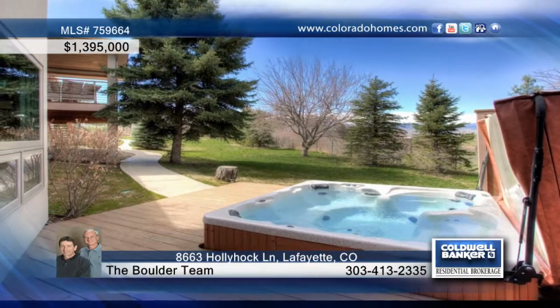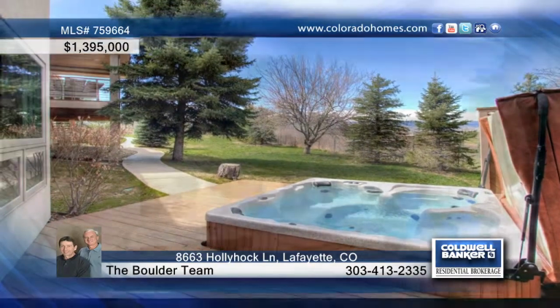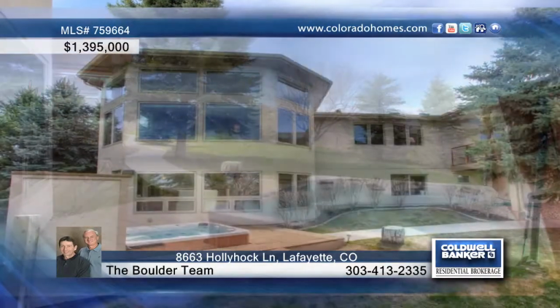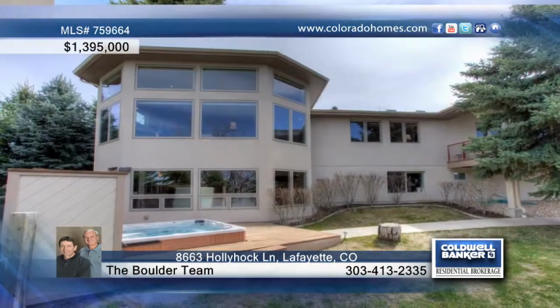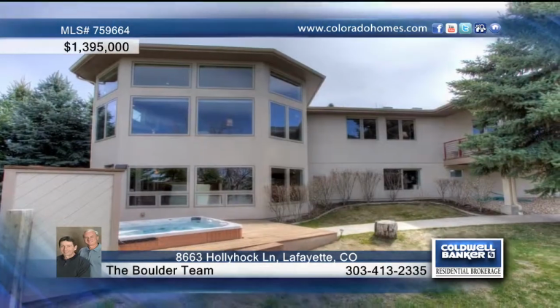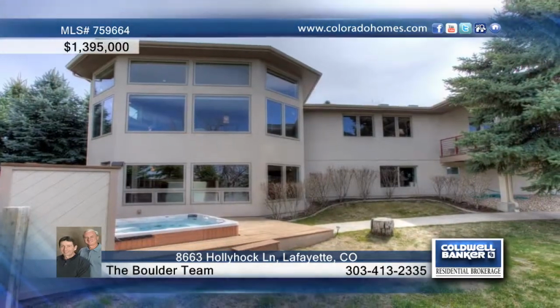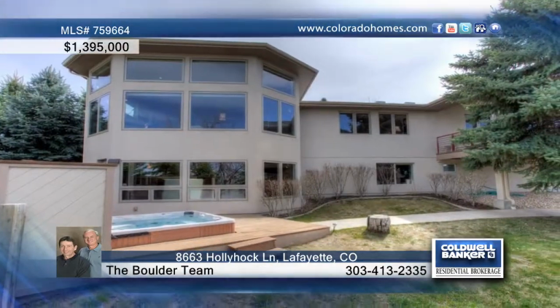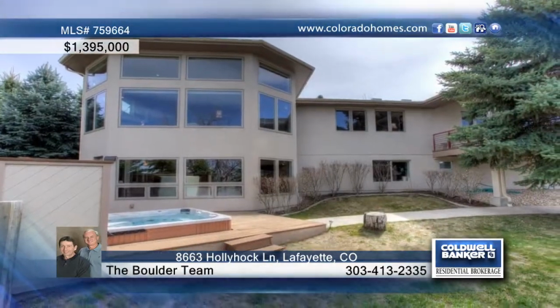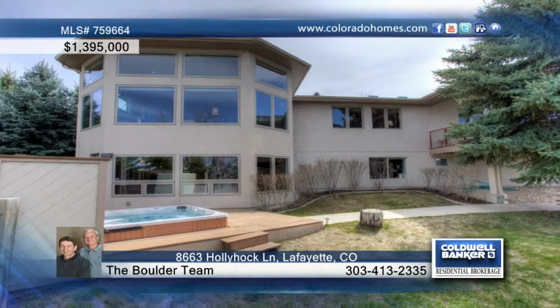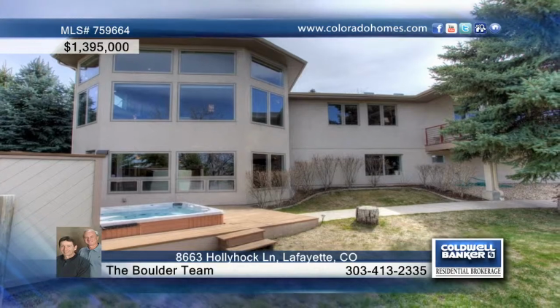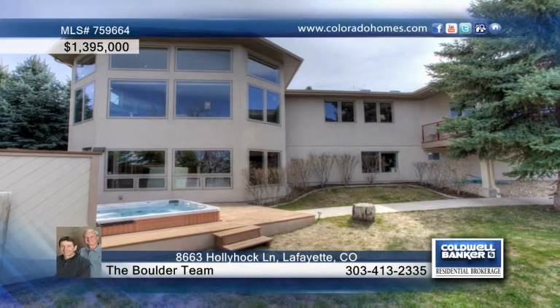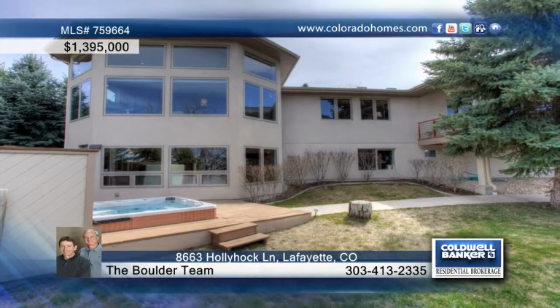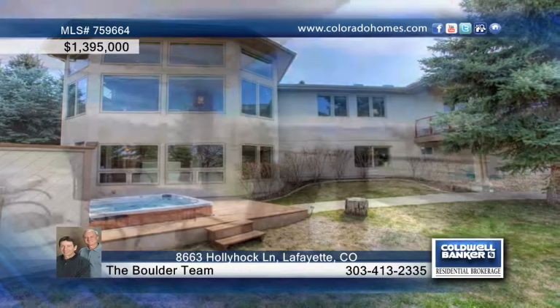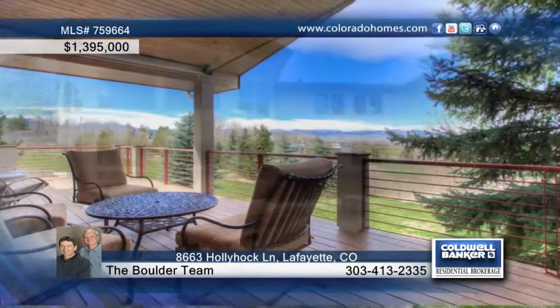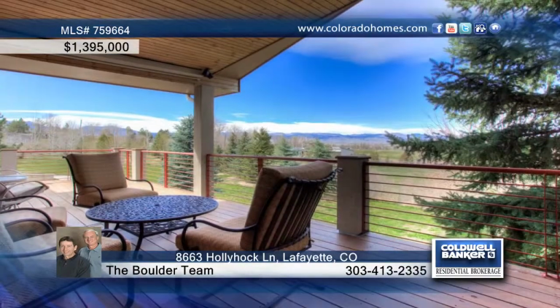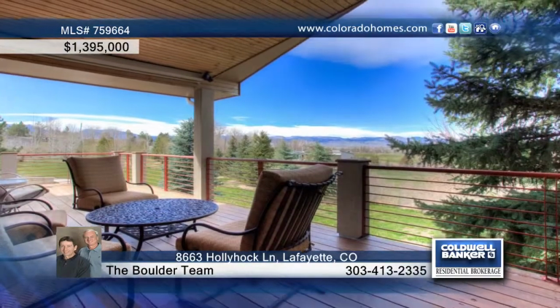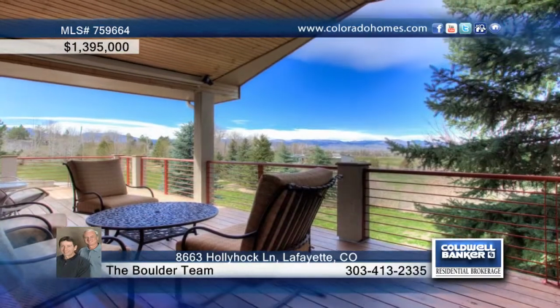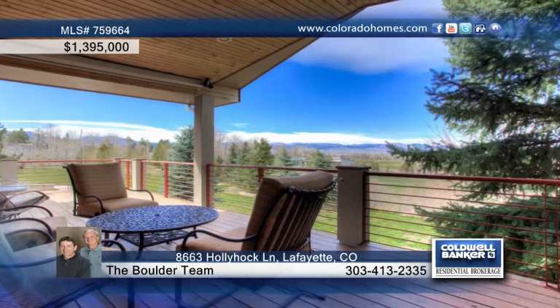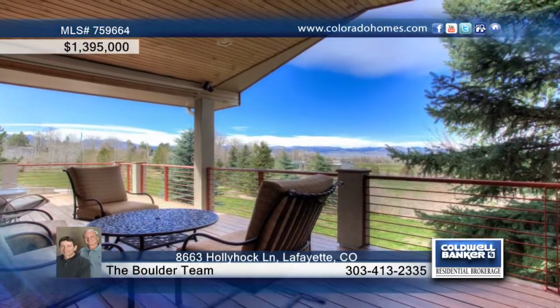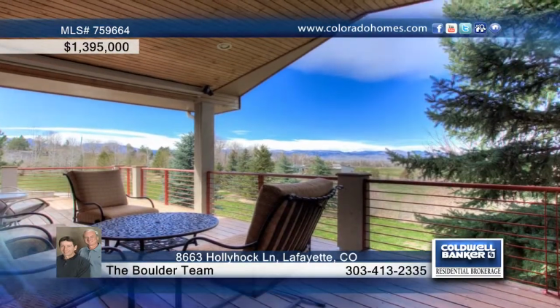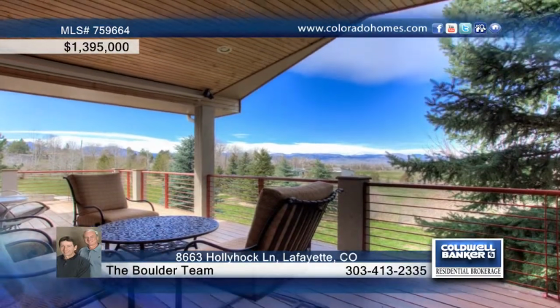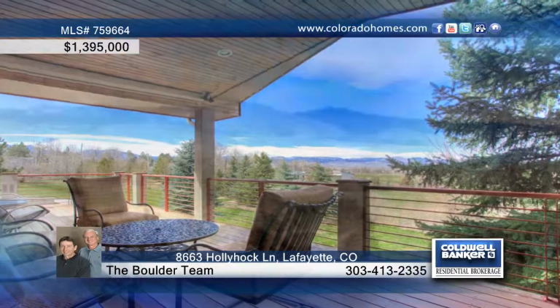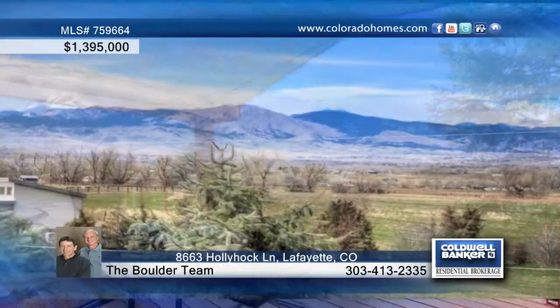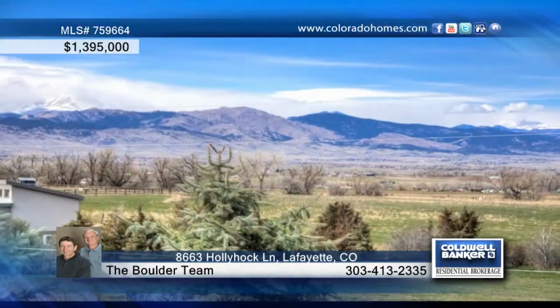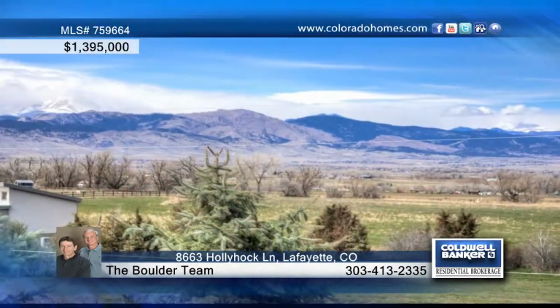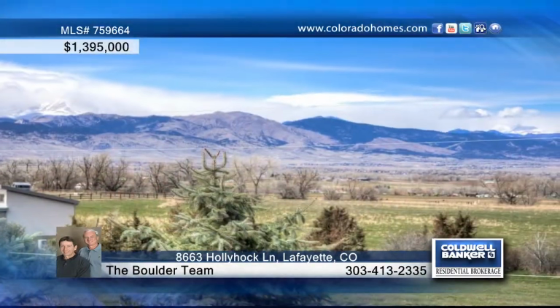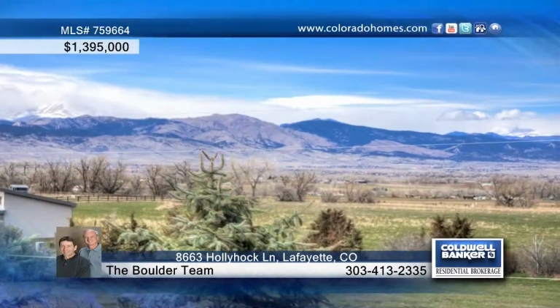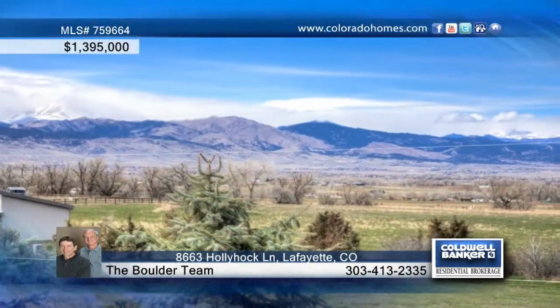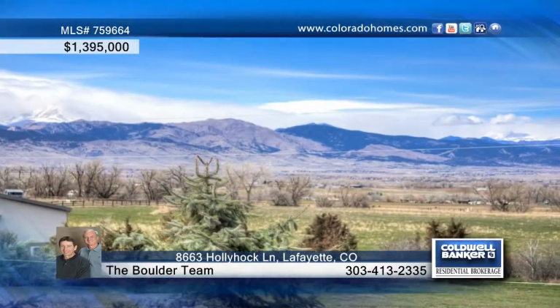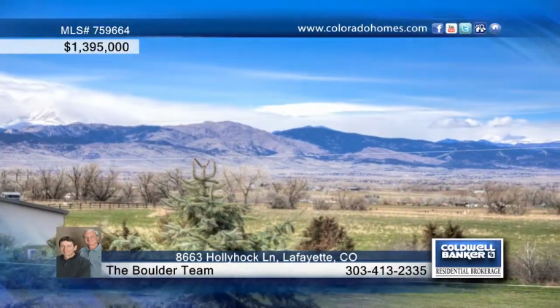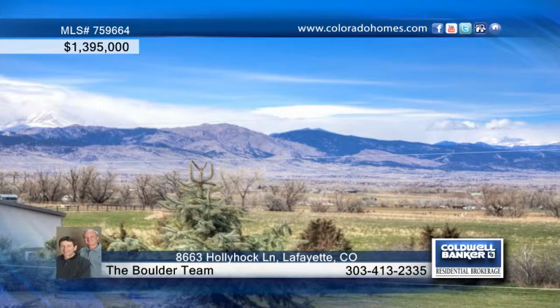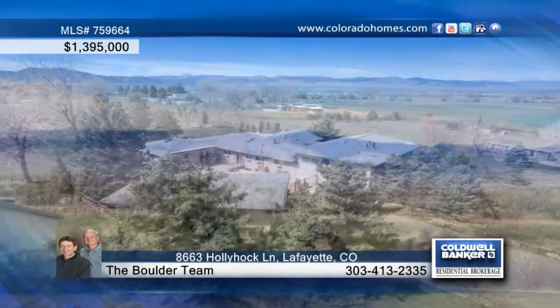Last but not least is a great outdoor living area featuring covered decks, patios, and a hot tub. Contact the Boulder team before this one is gone.